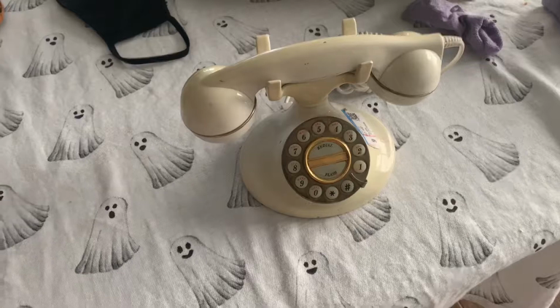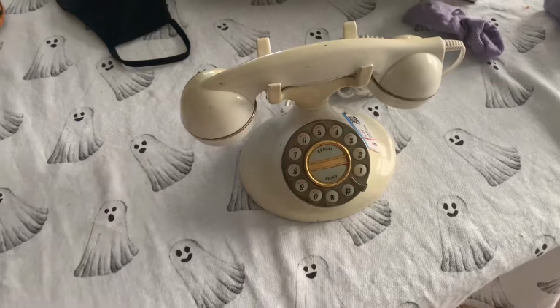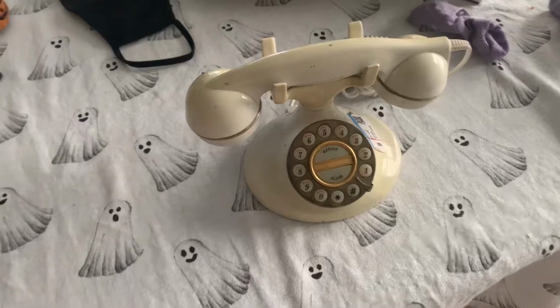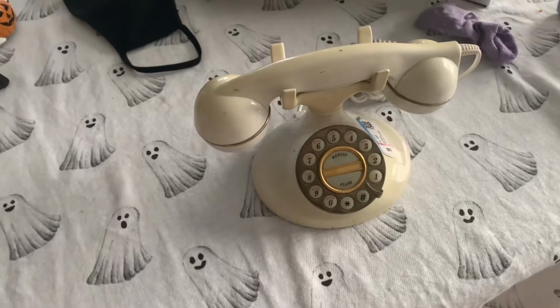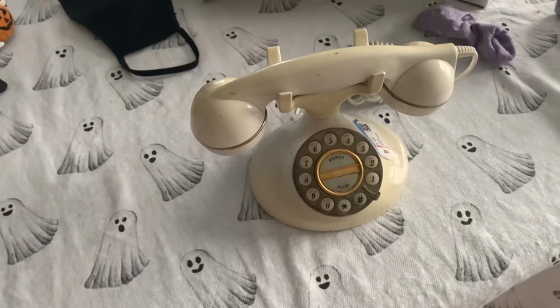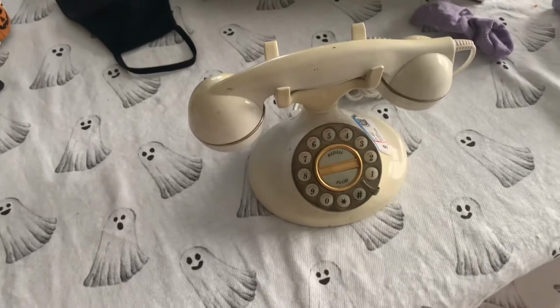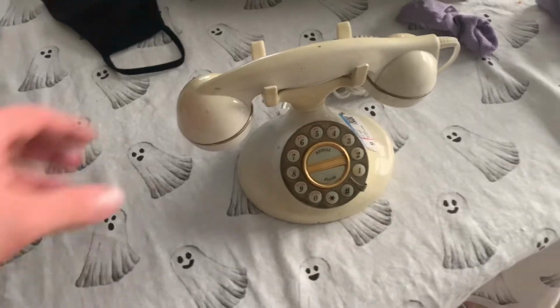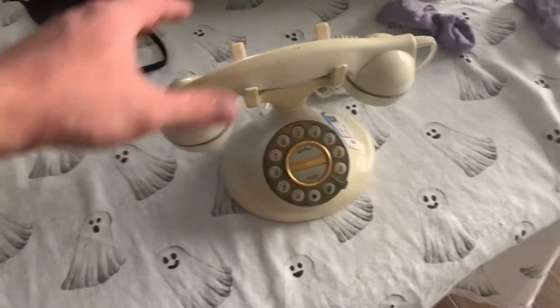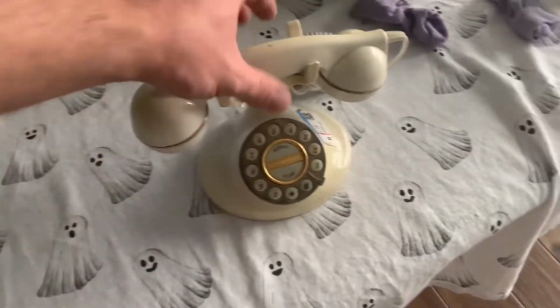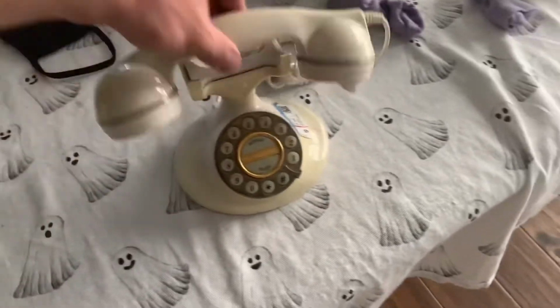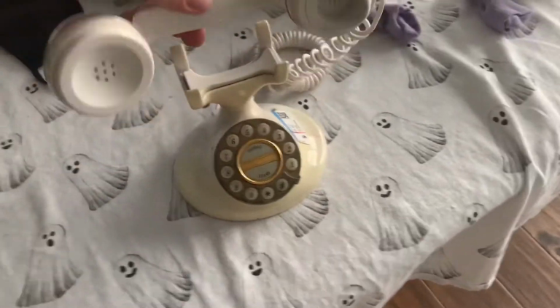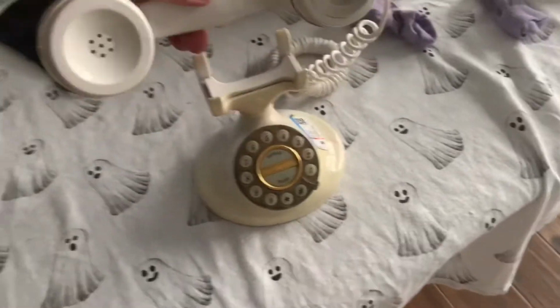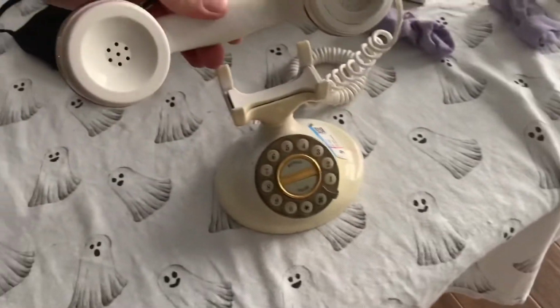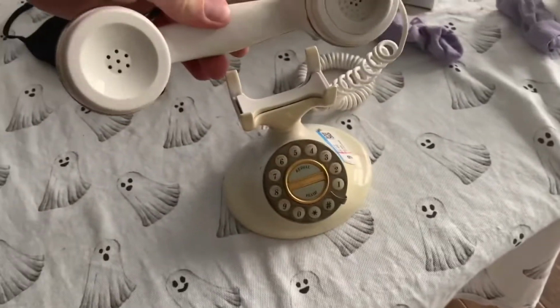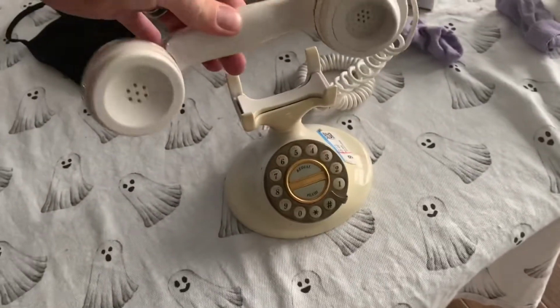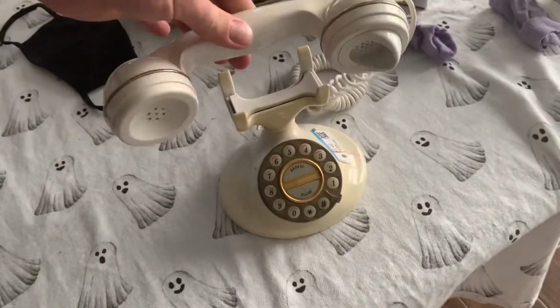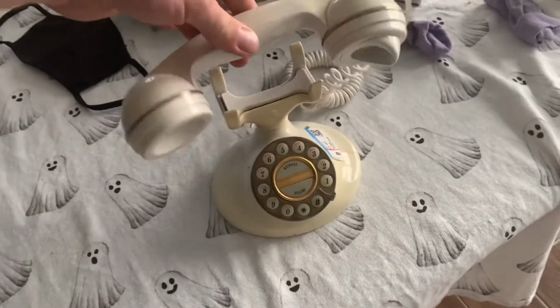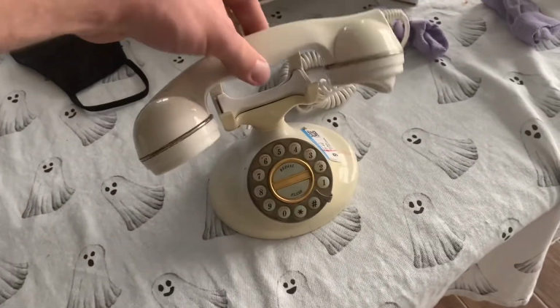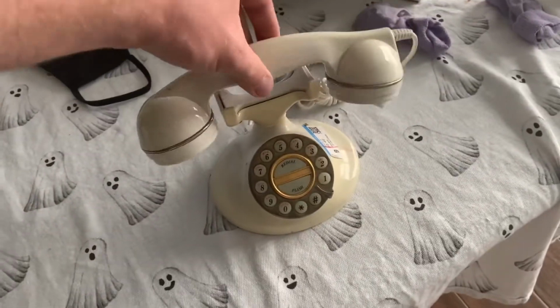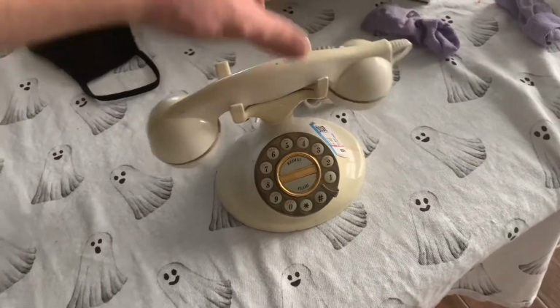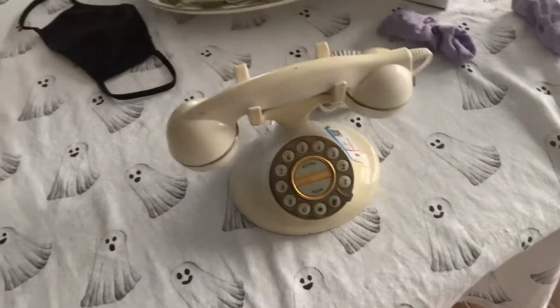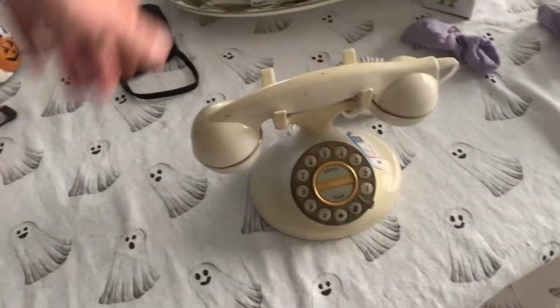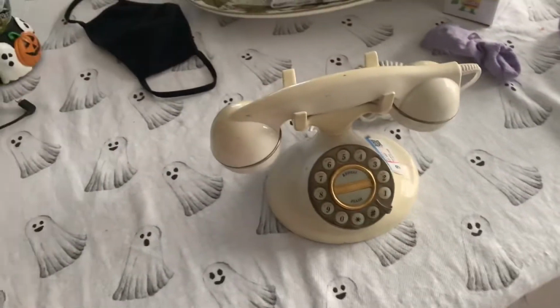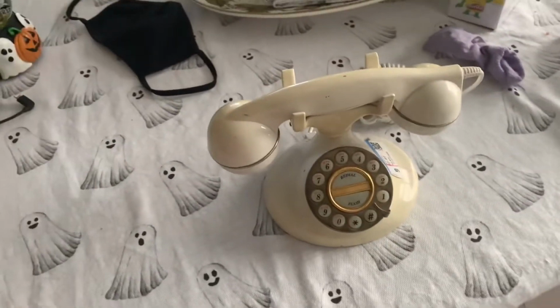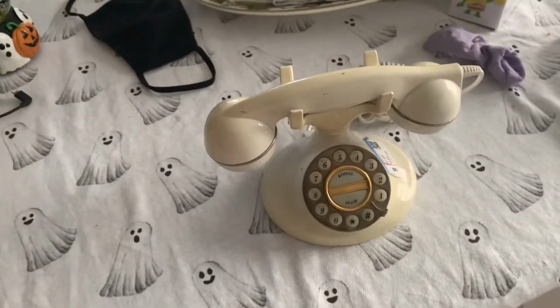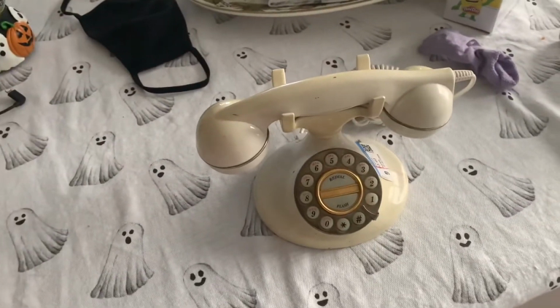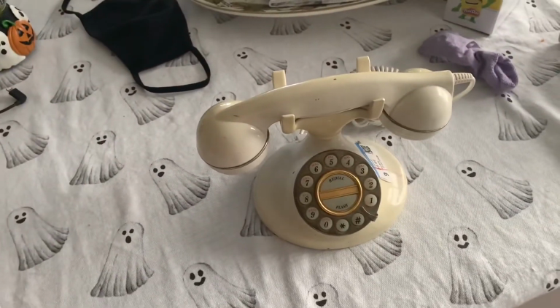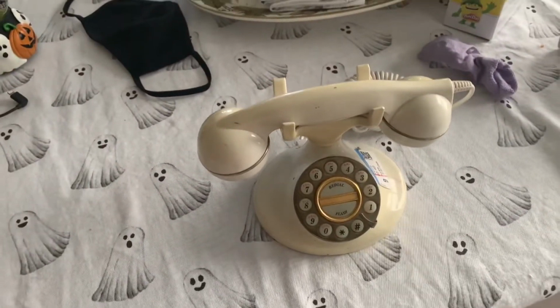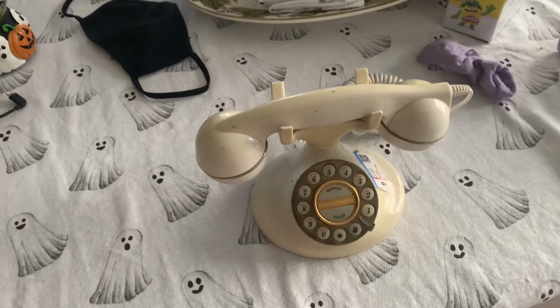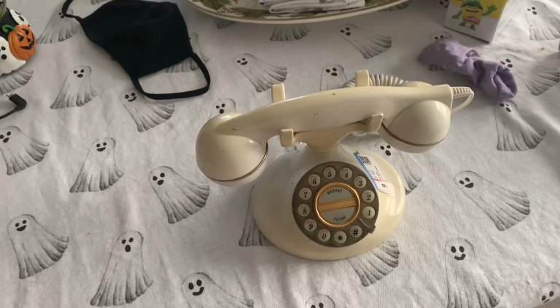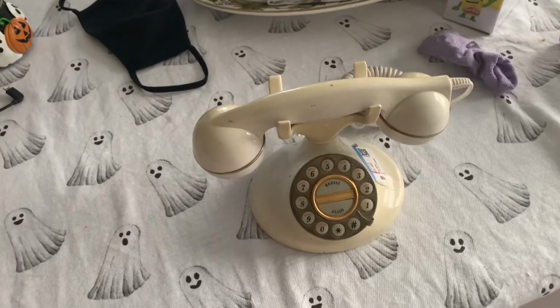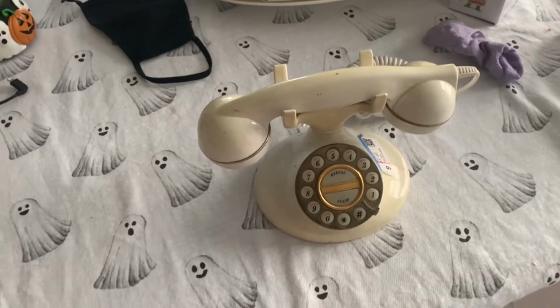I bought this cool old phone, and I'm going to tear it apart and do something with it.